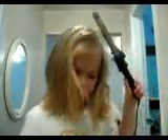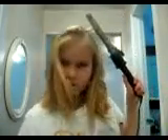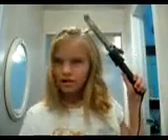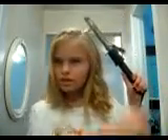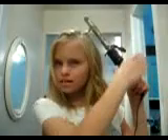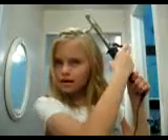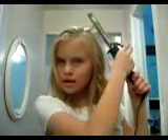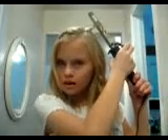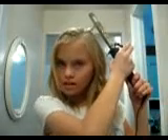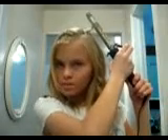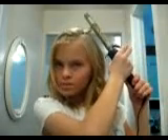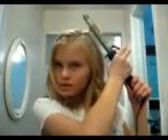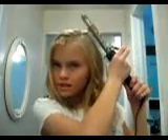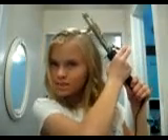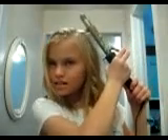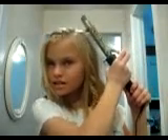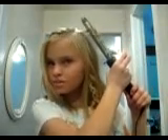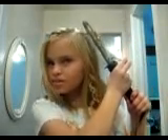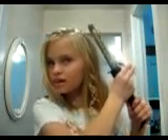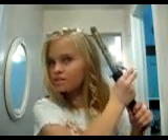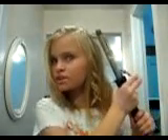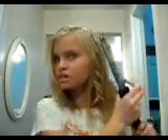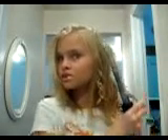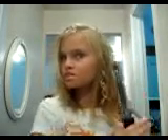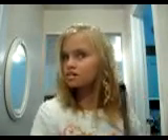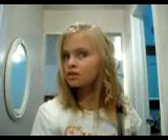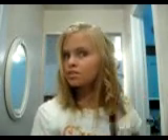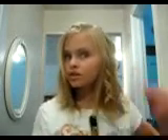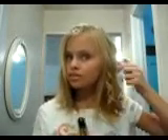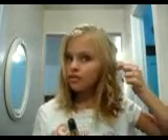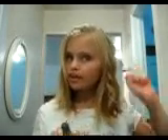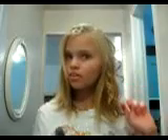It doesn't actually take that long — it's sitting at 25. And you have that look.